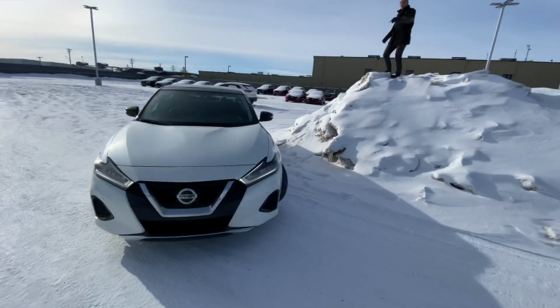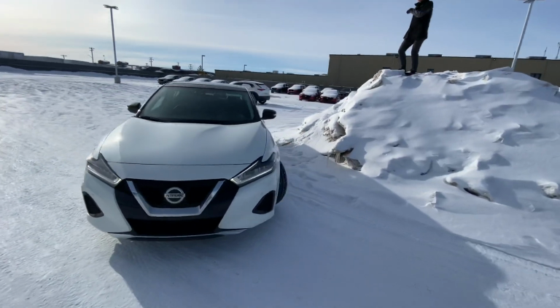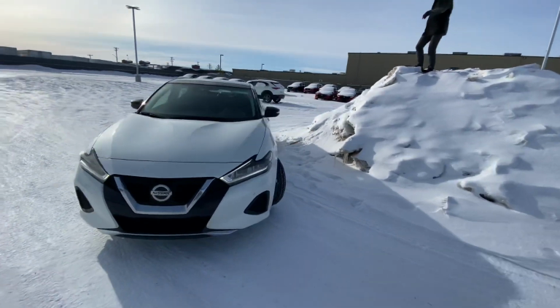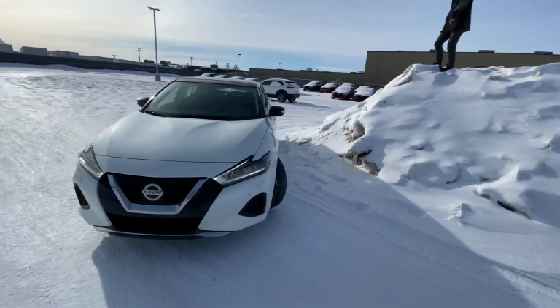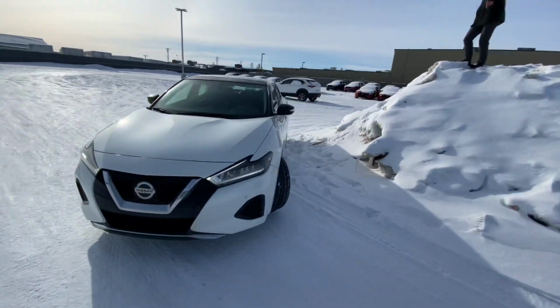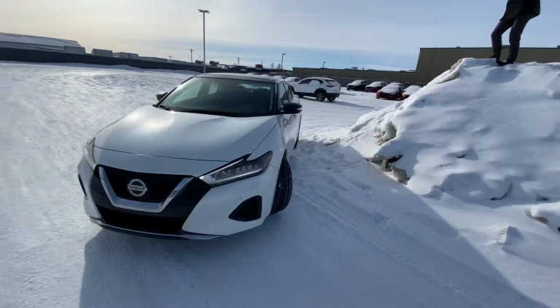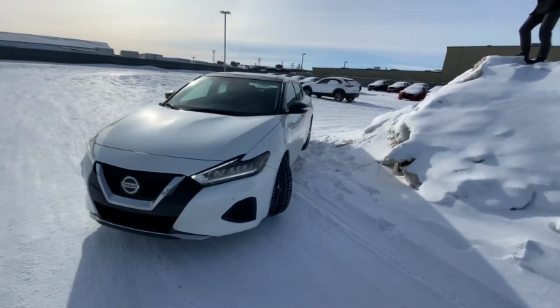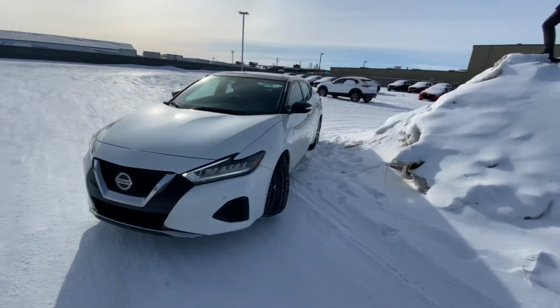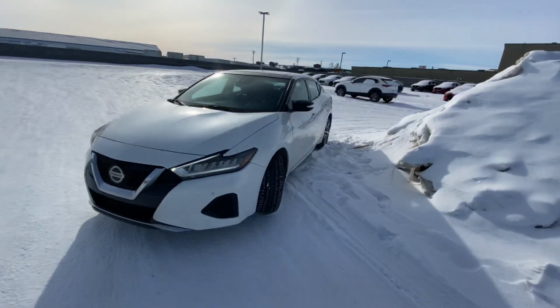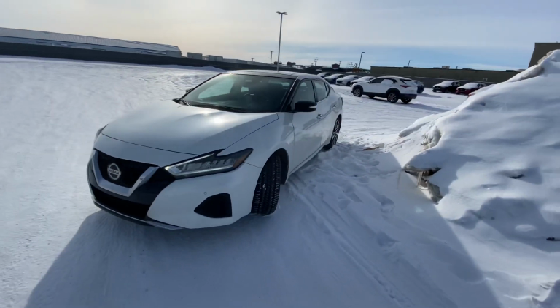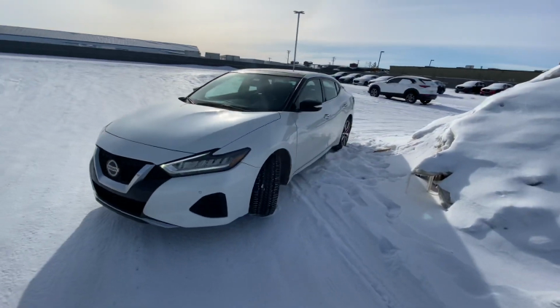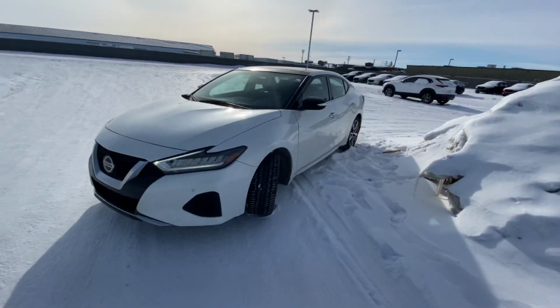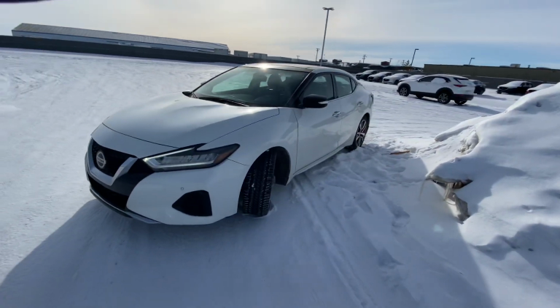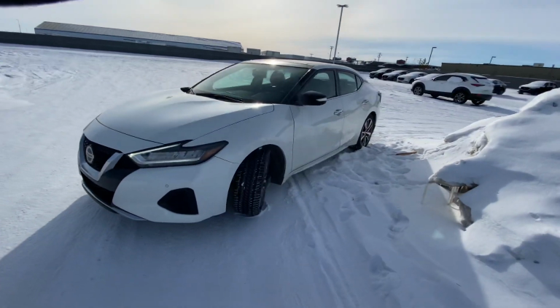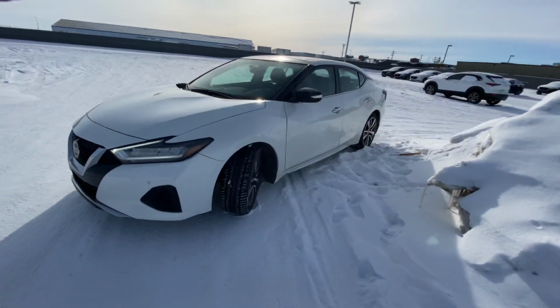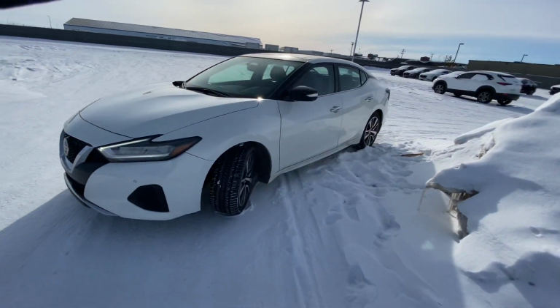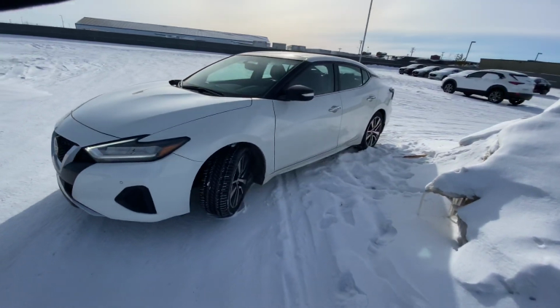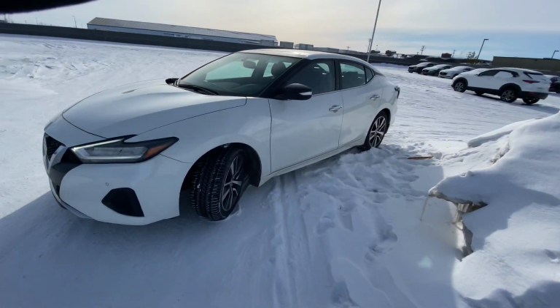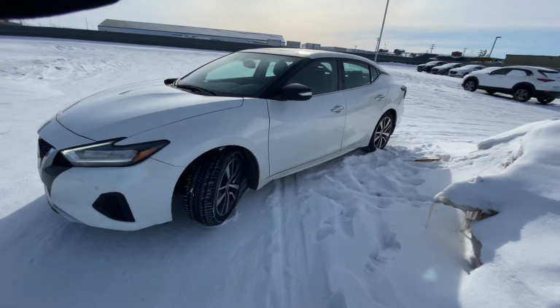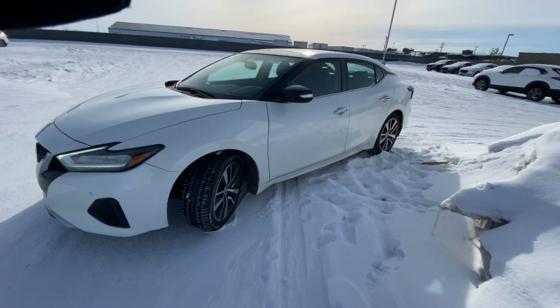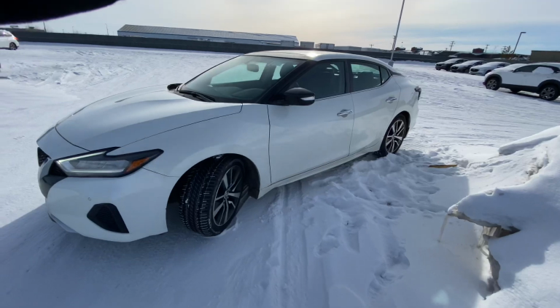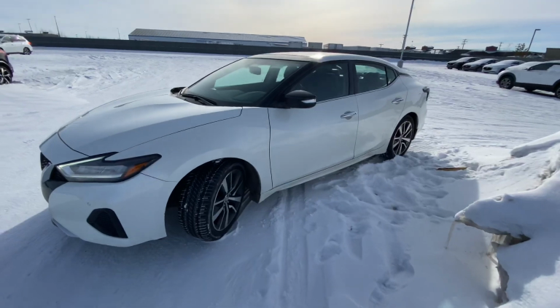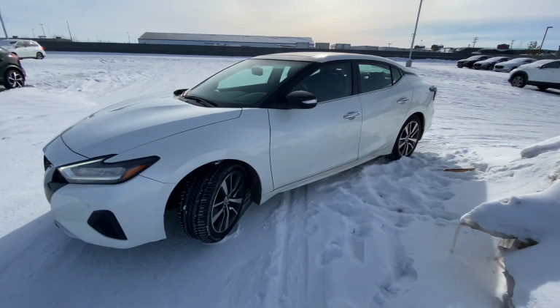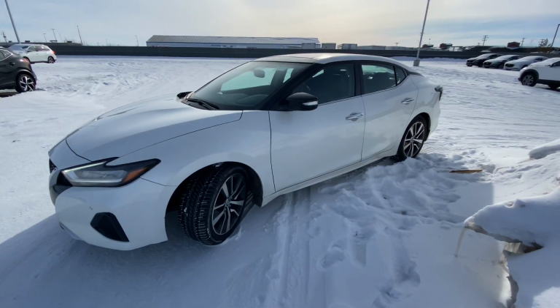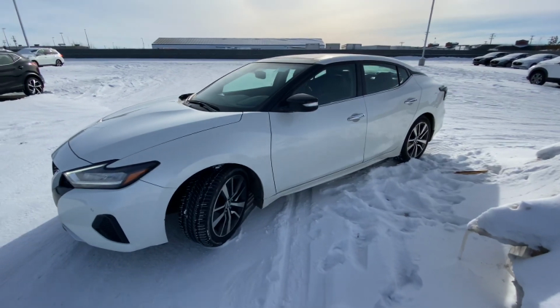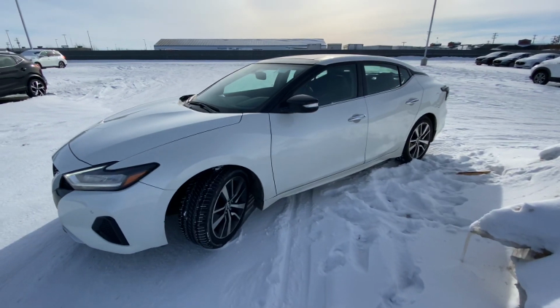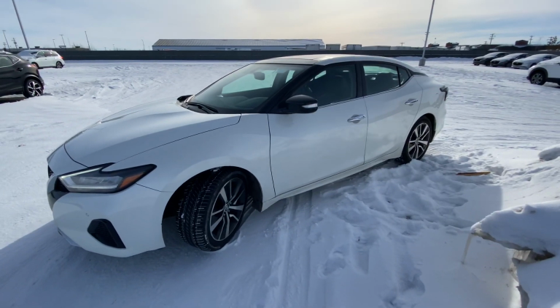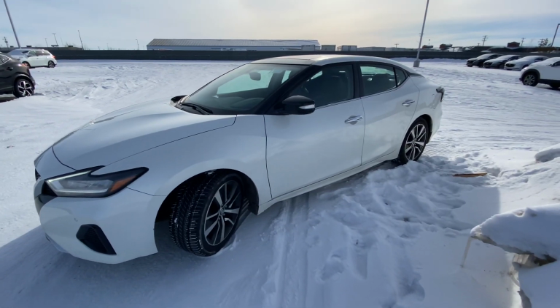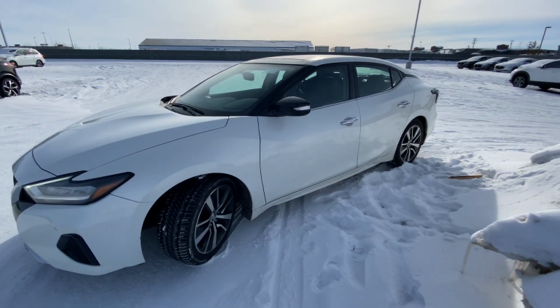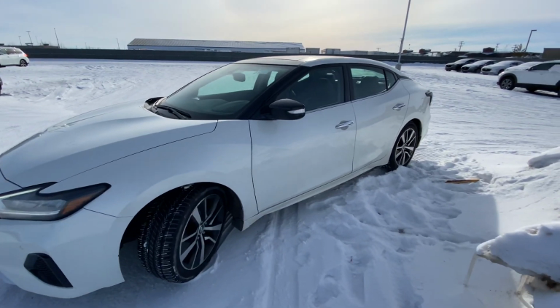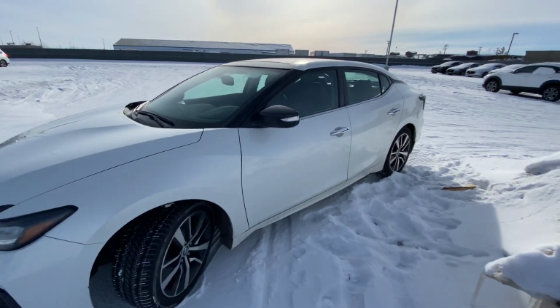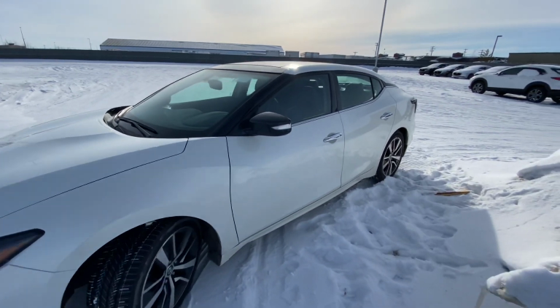On the side, you've got beautiful alloy rims, television wheels, and if you're close, you get a beautiful back view.